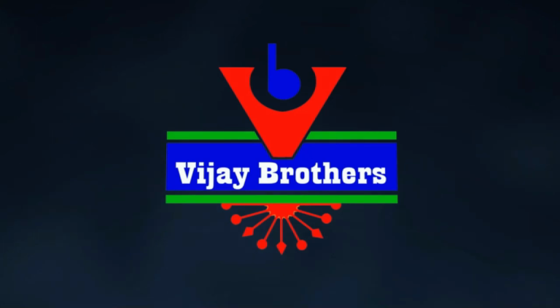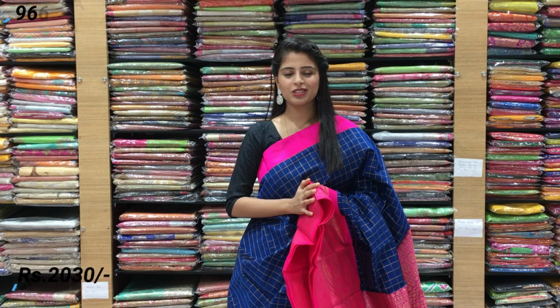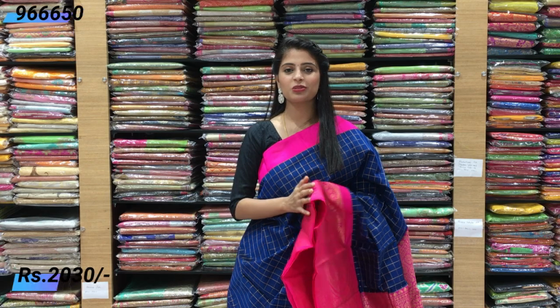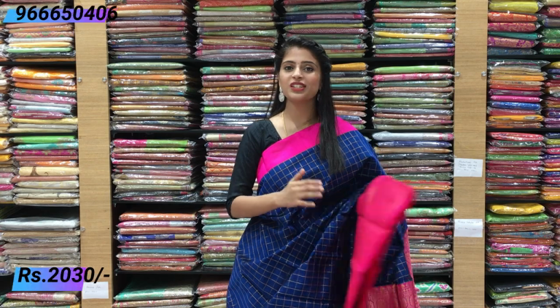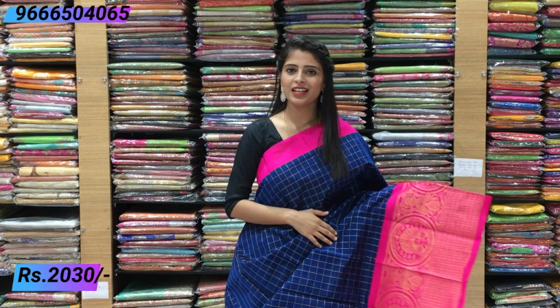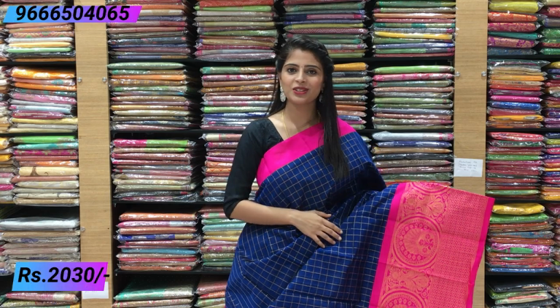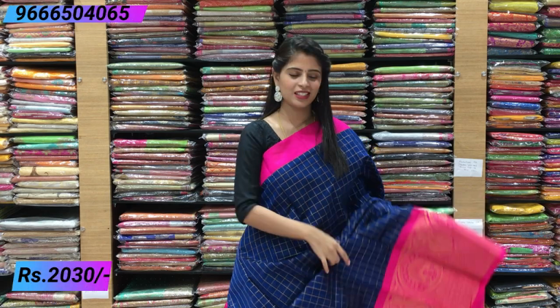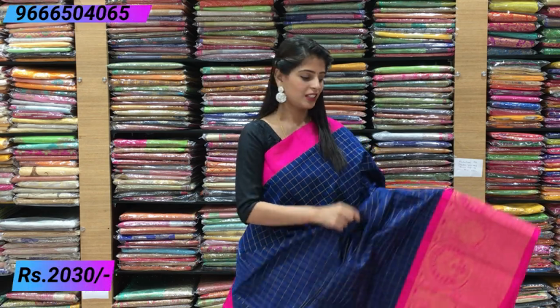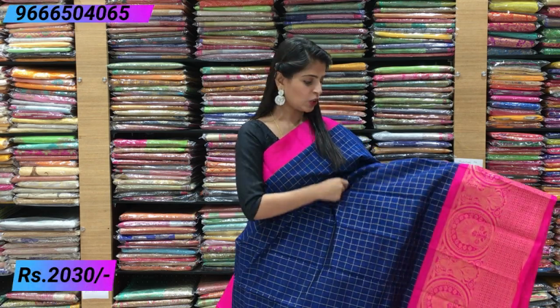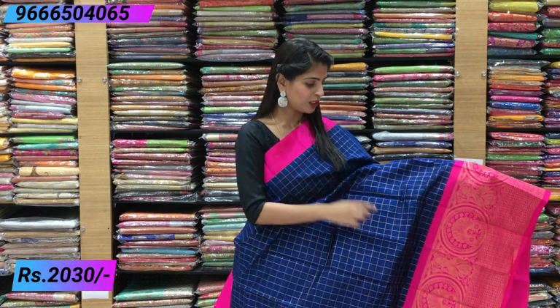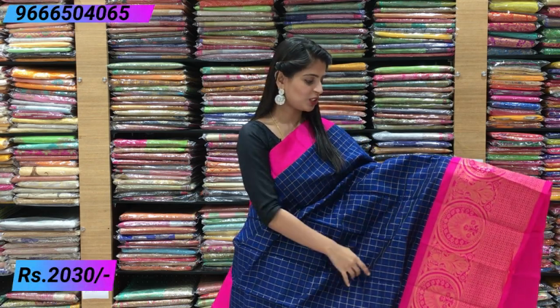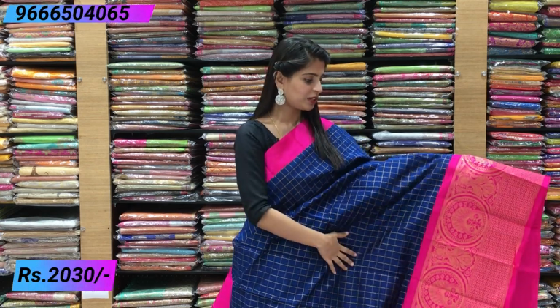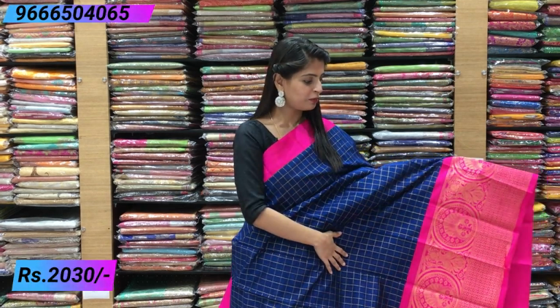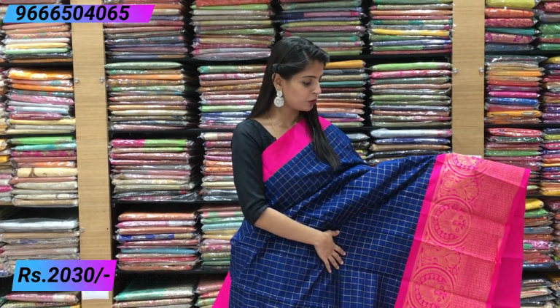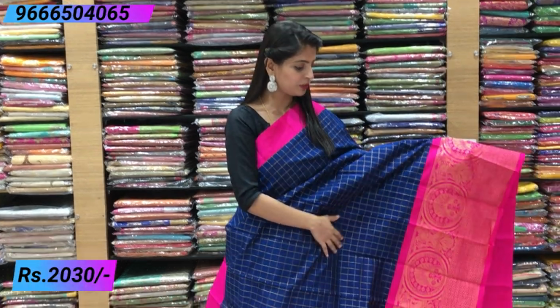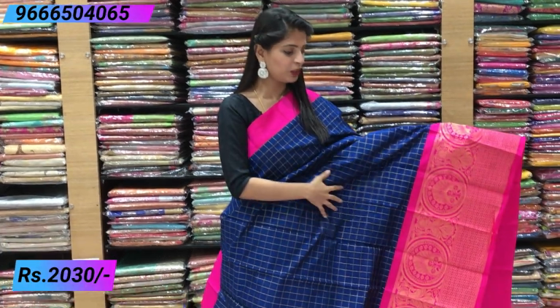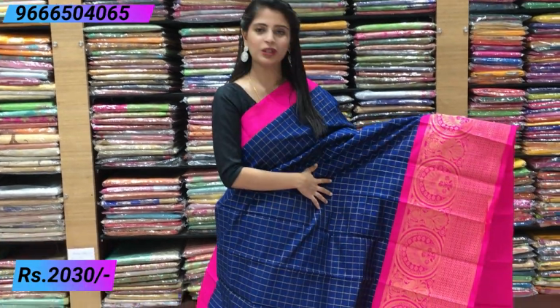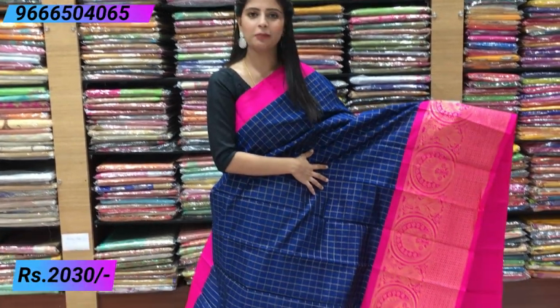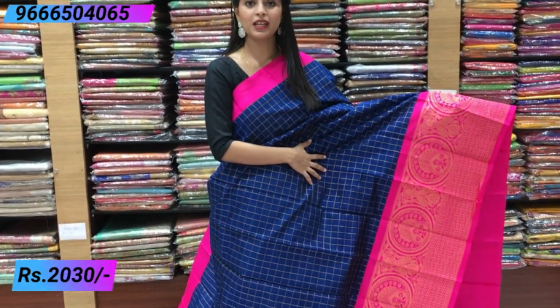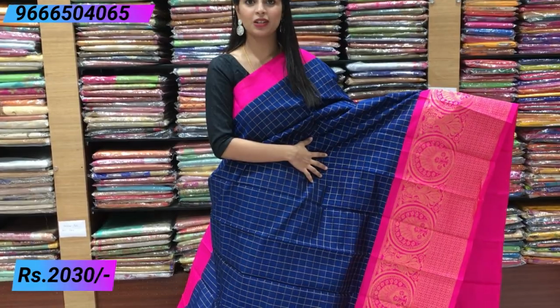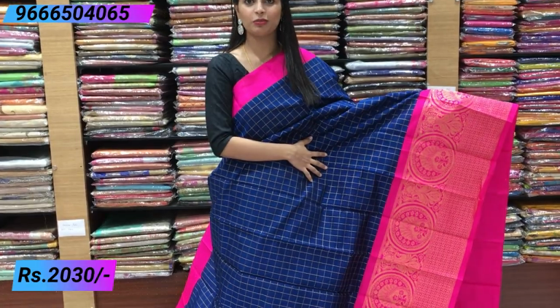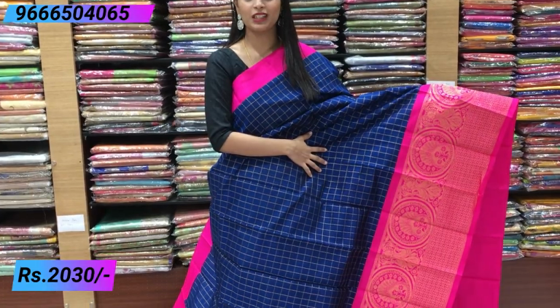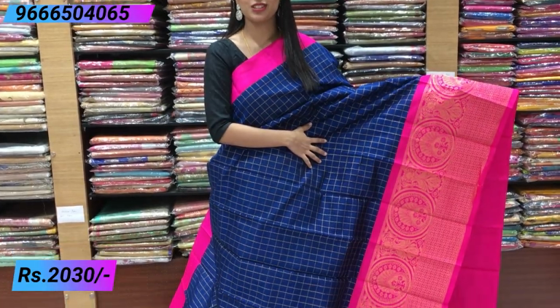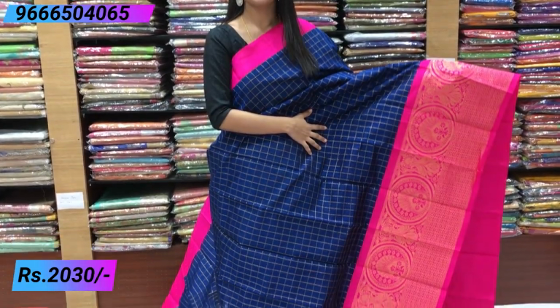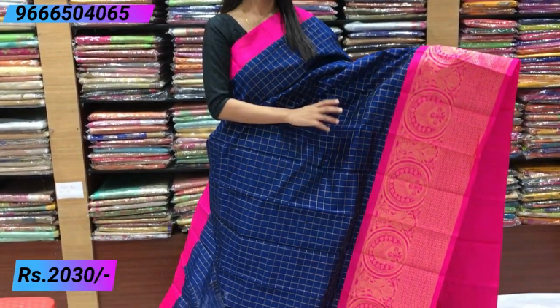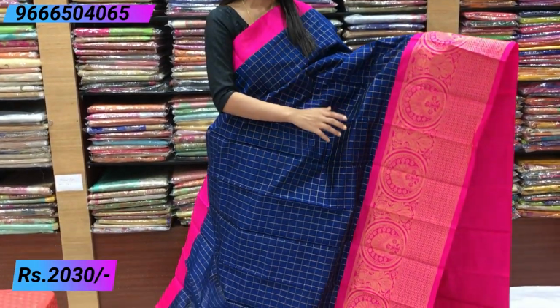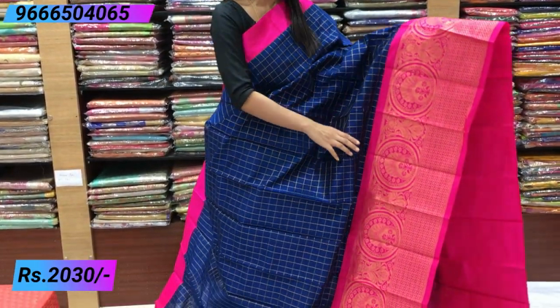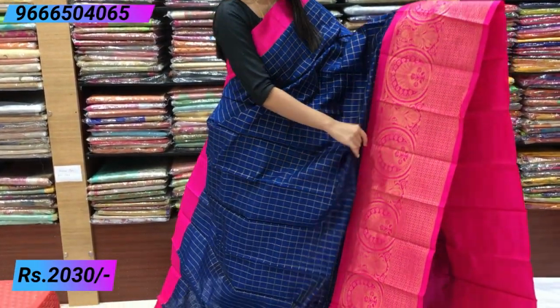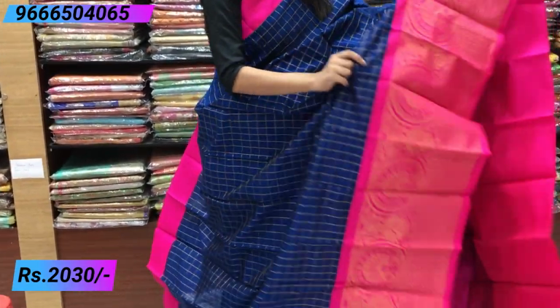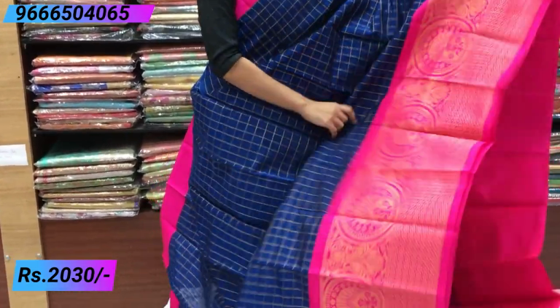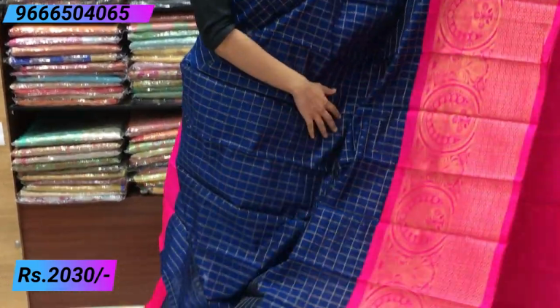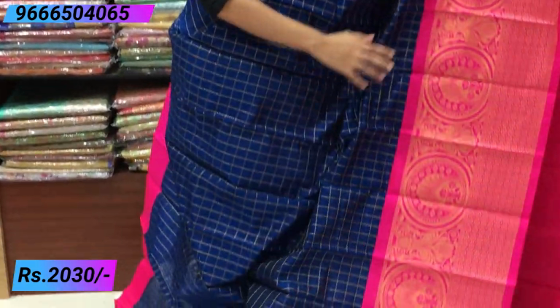So first, Saree — a combination of beautiful blue and pink color combination. There are many combinations. First, a plain border and a complete plain border.